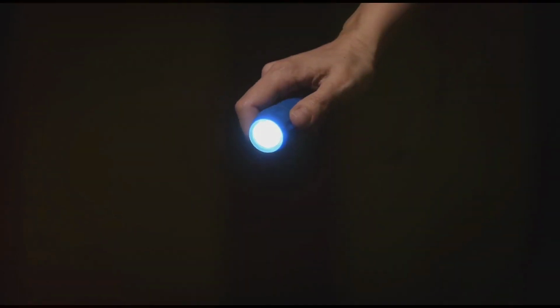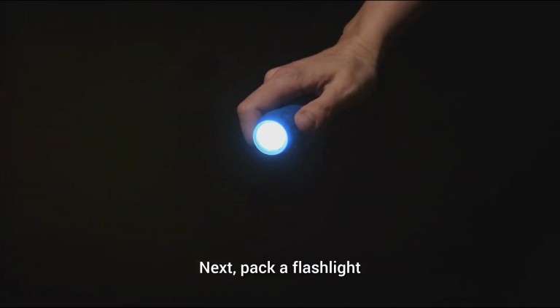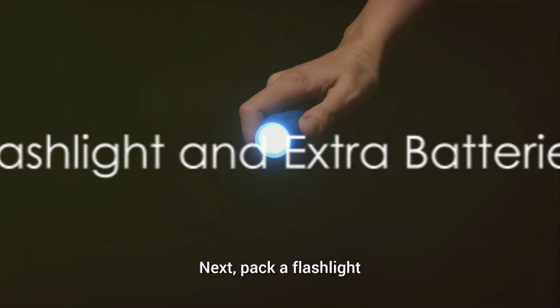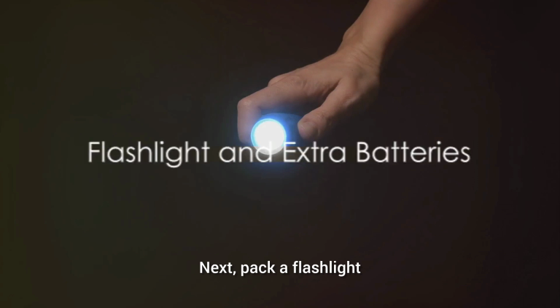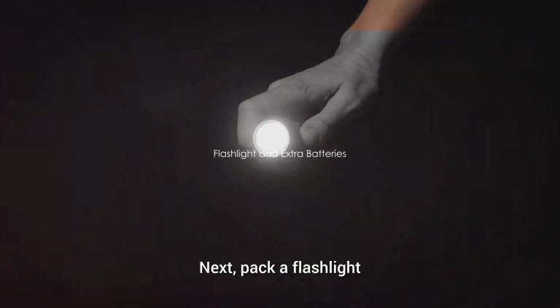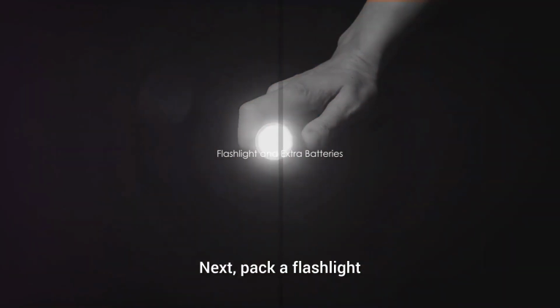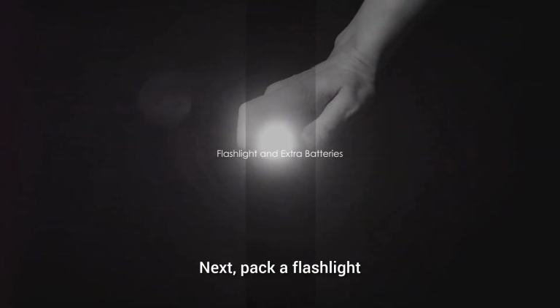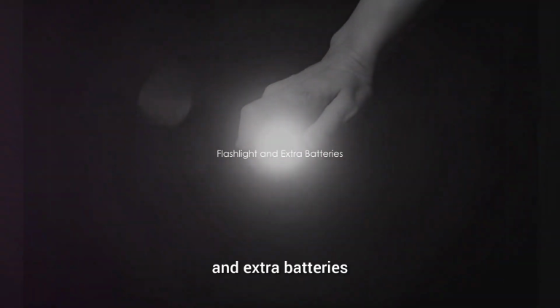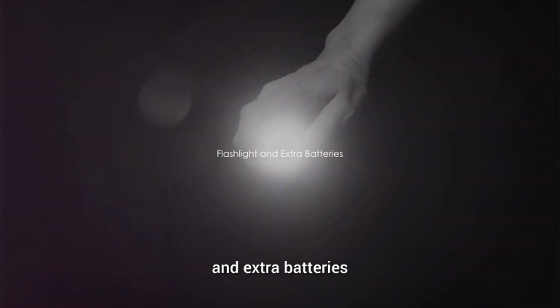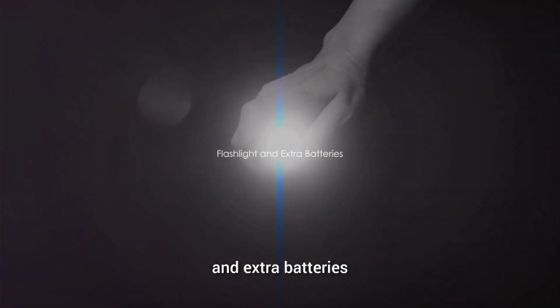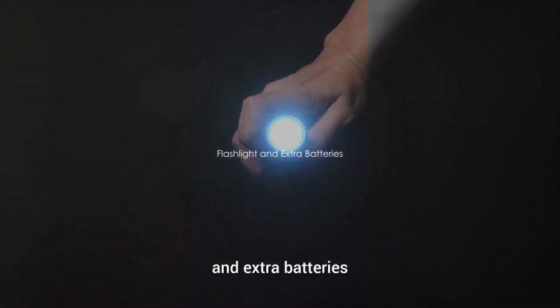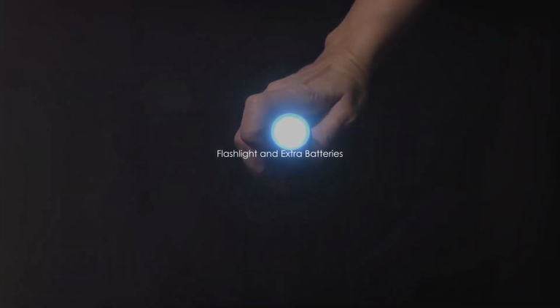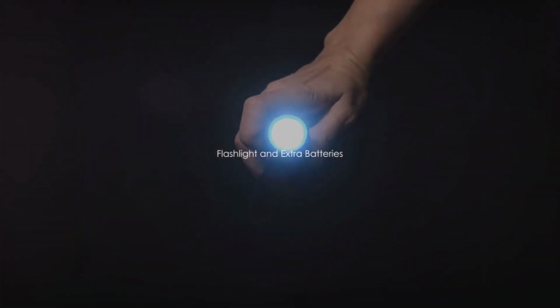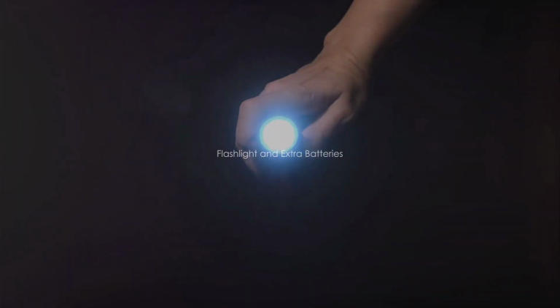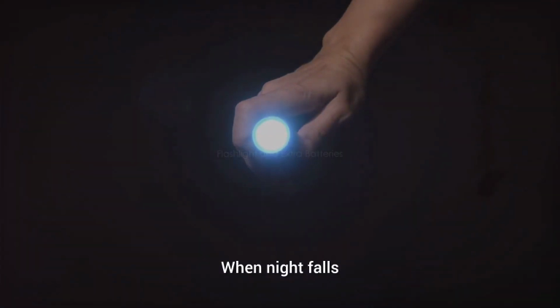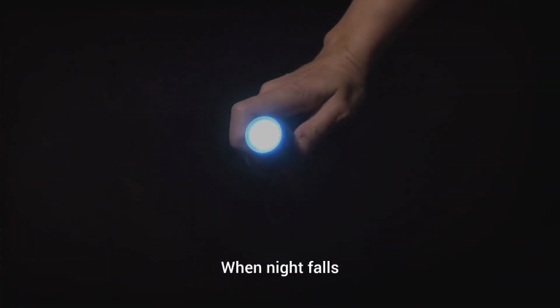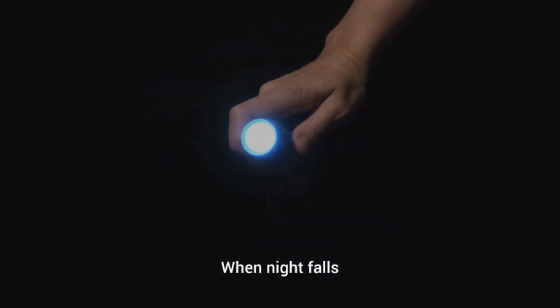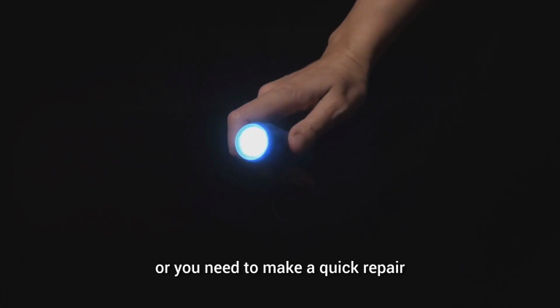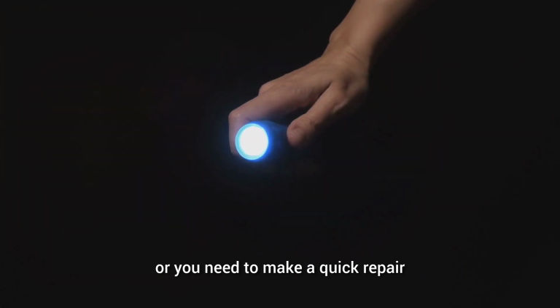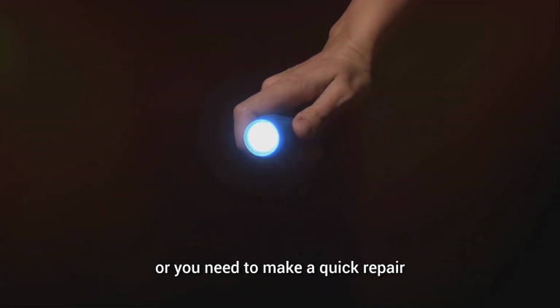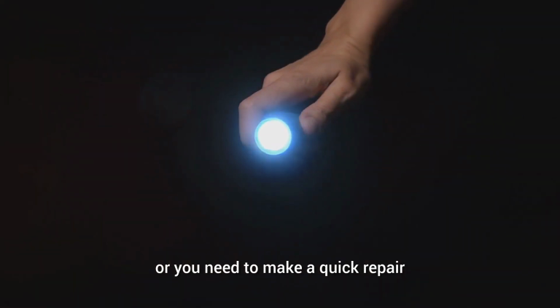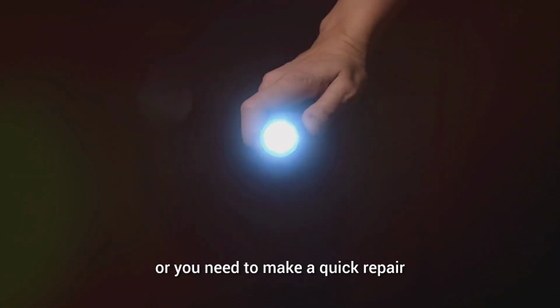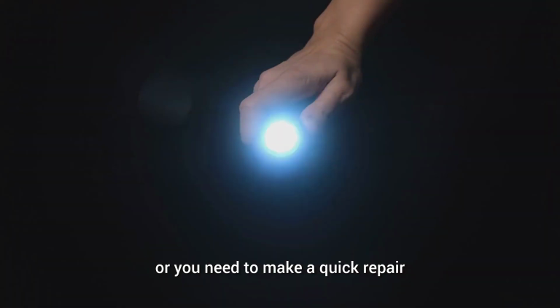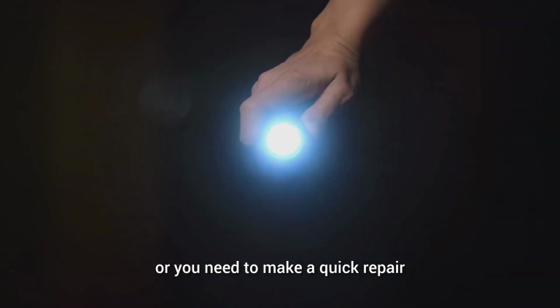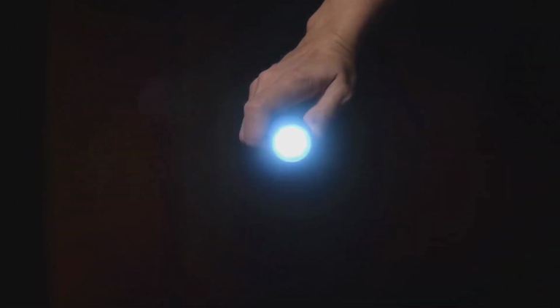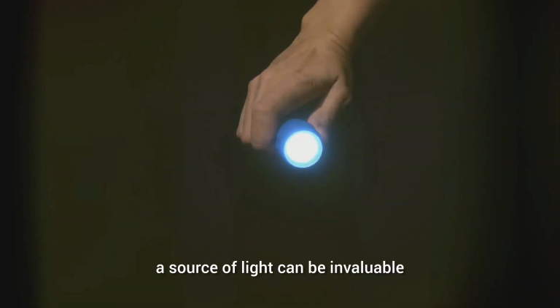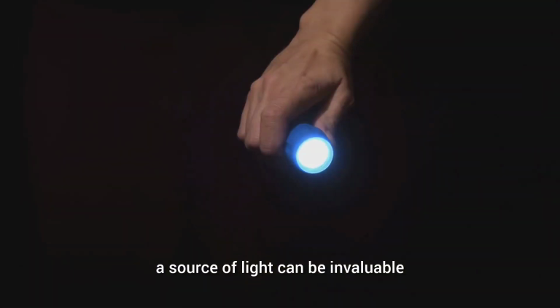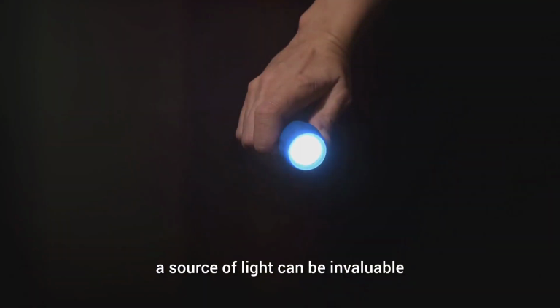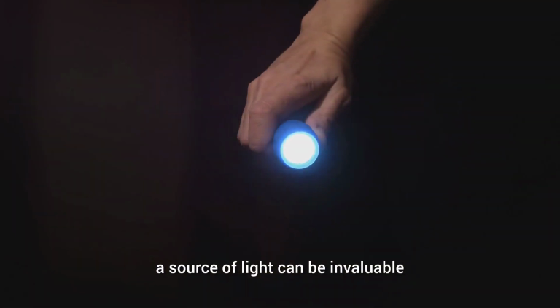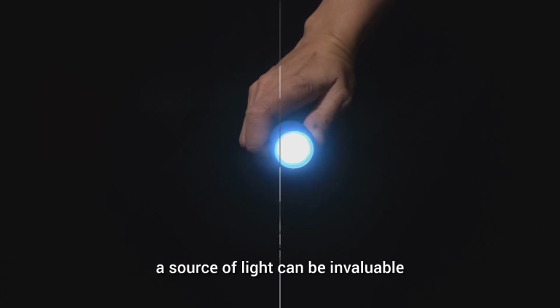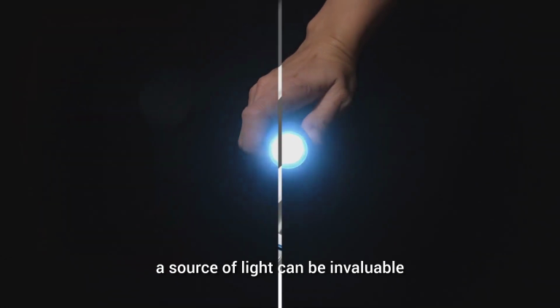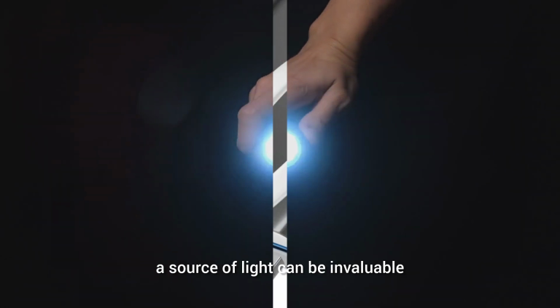Next, pack a flashlight and extra batteries. When night falls or you need to make a quick repair, a source of light can be invaluable.